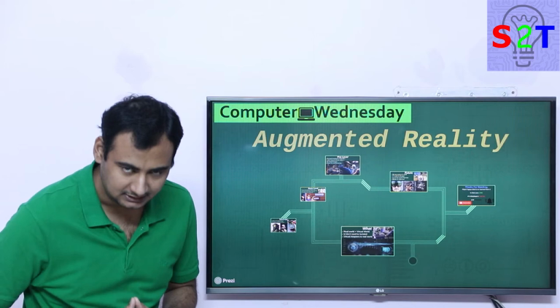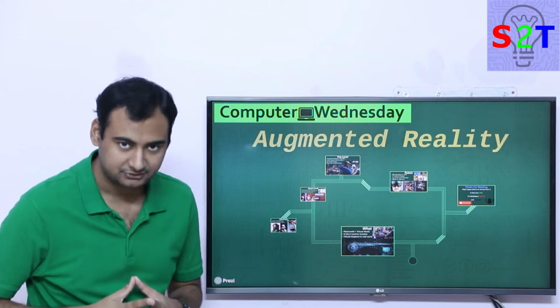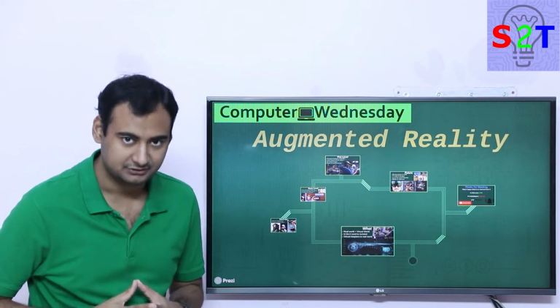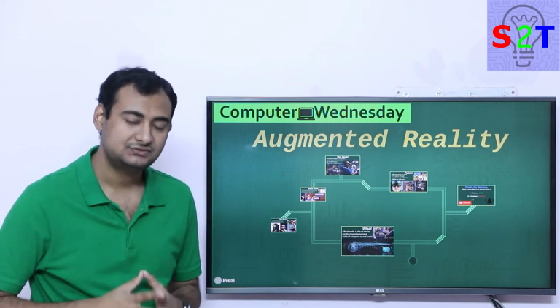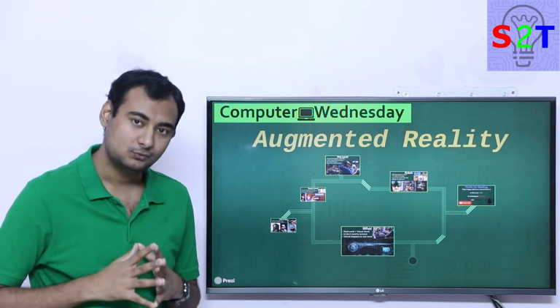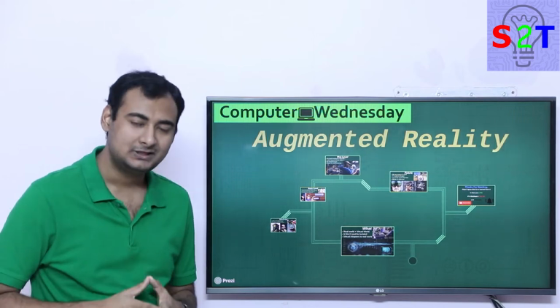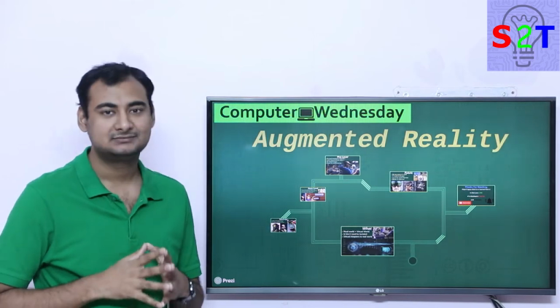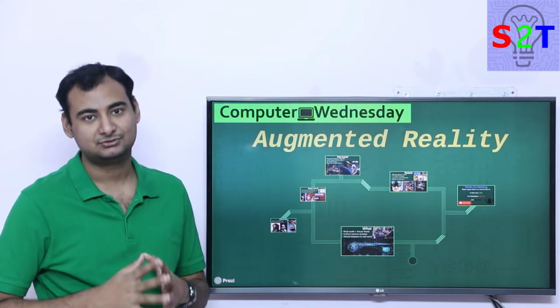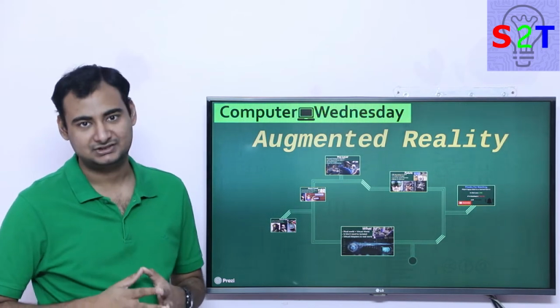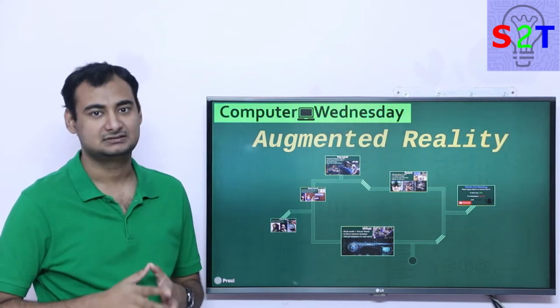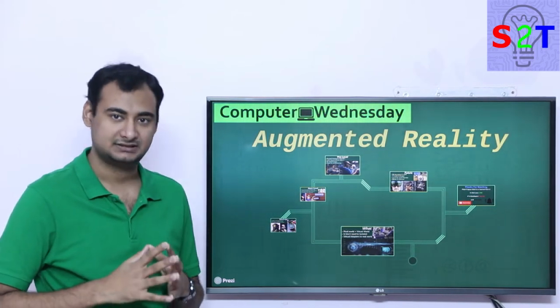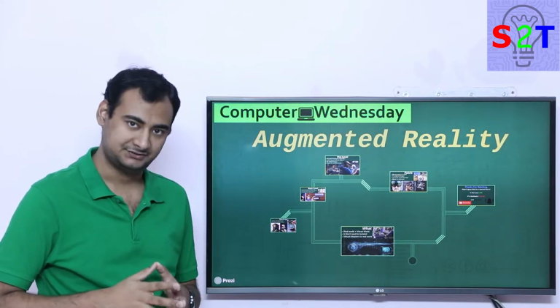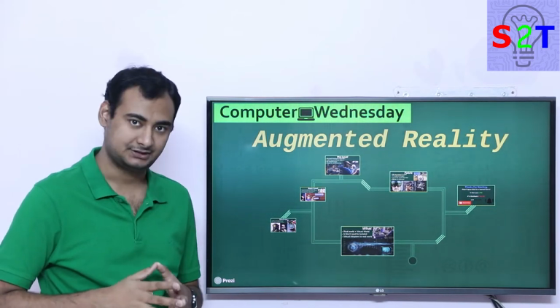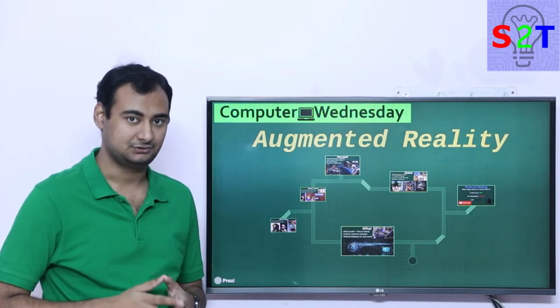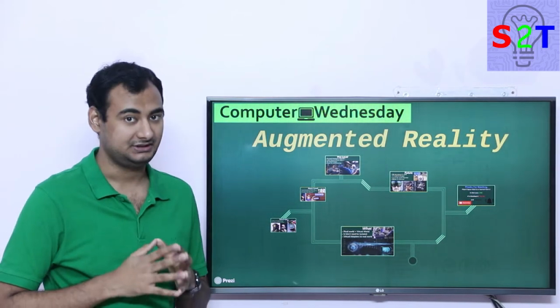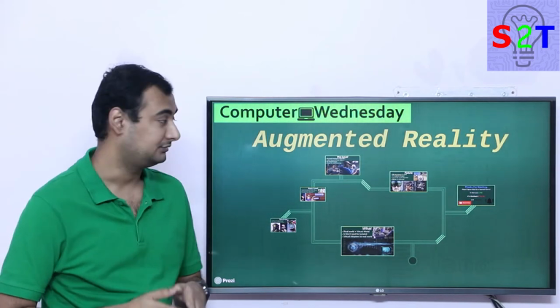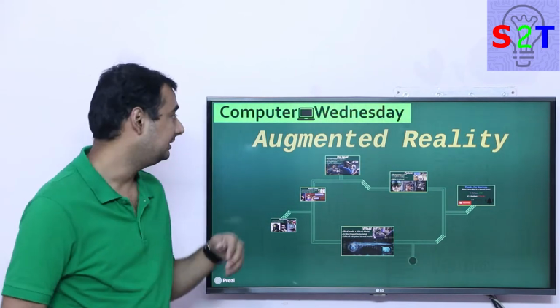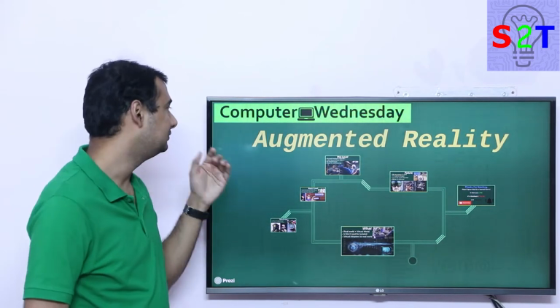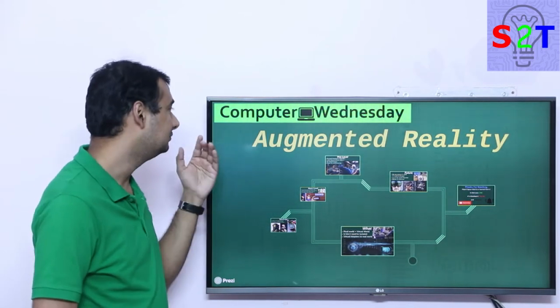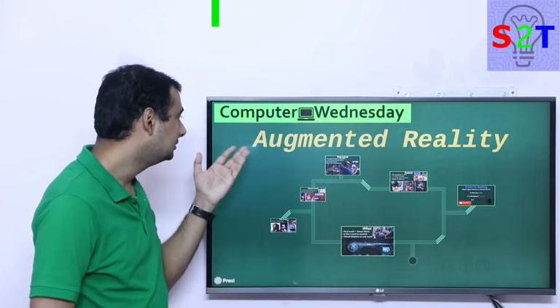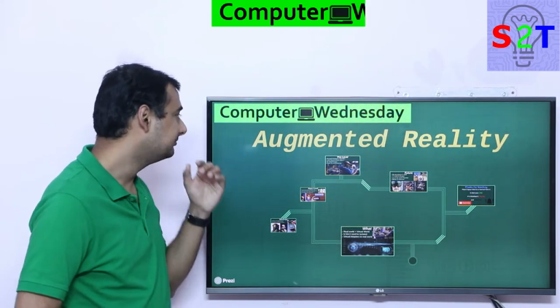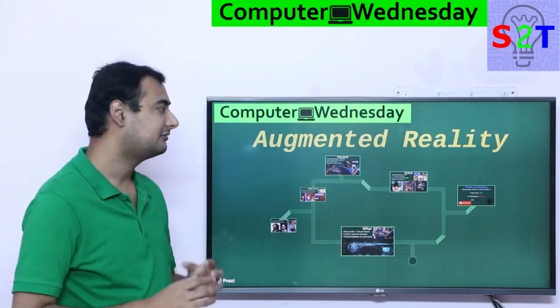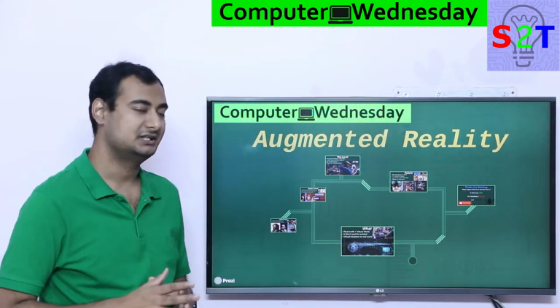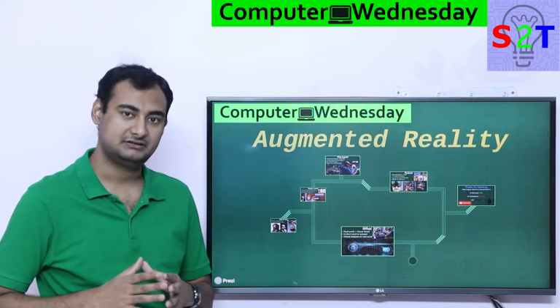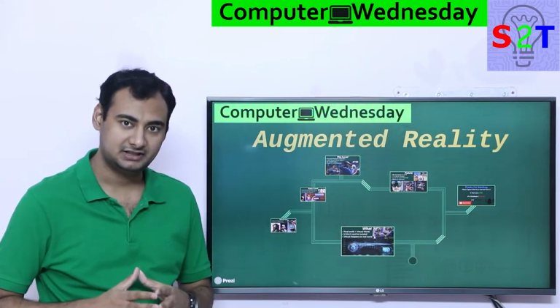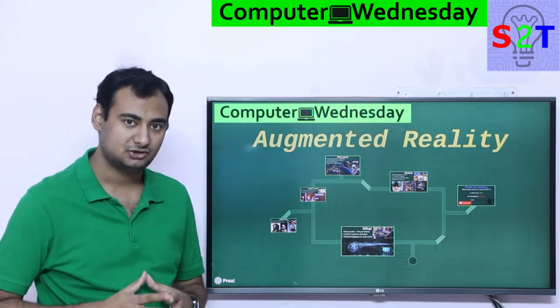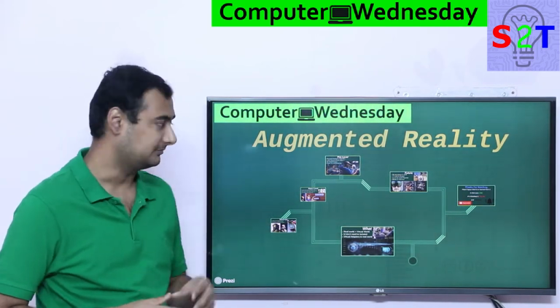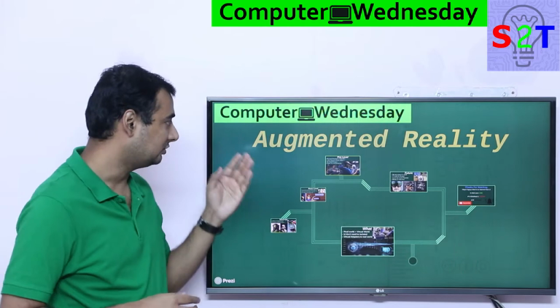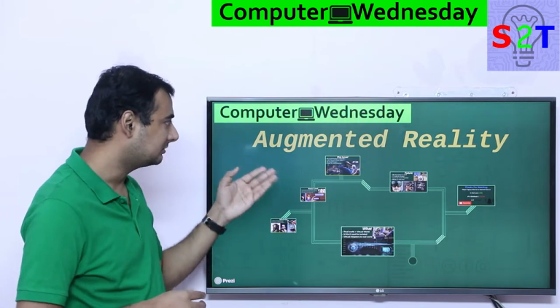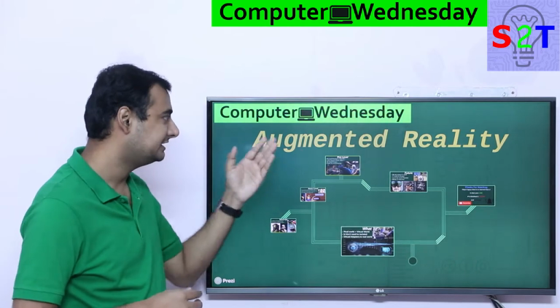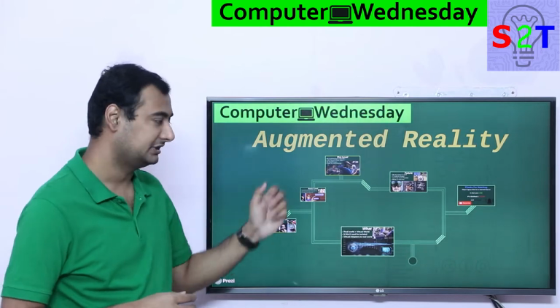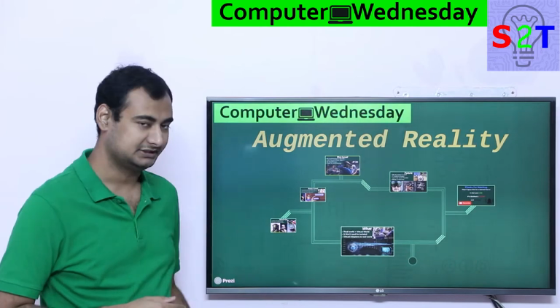Hello YouTube viewers, welcome to my channel Science2Technology. In today's show, Computer Witness Day, we're going to talk about Augmented Reality.